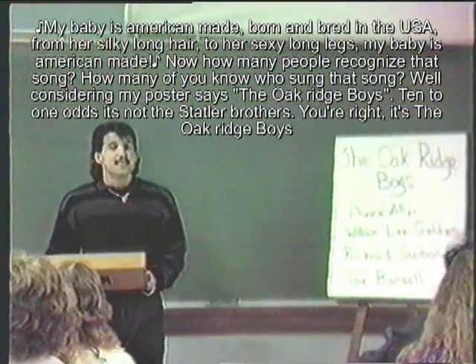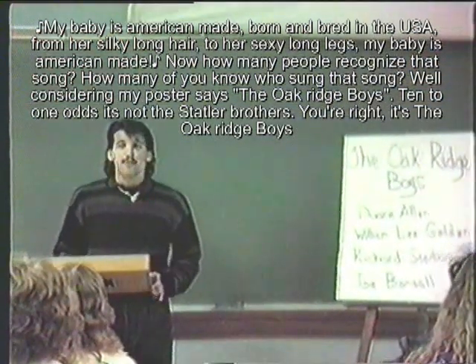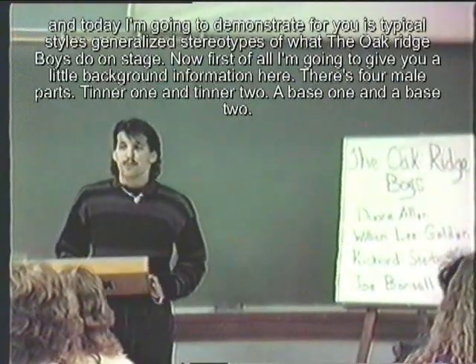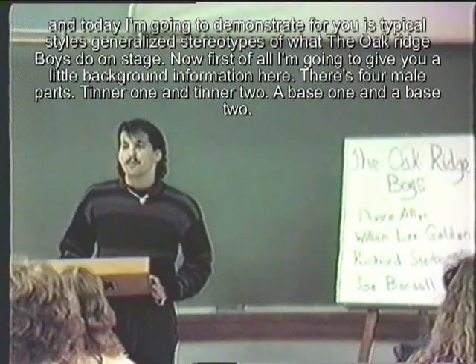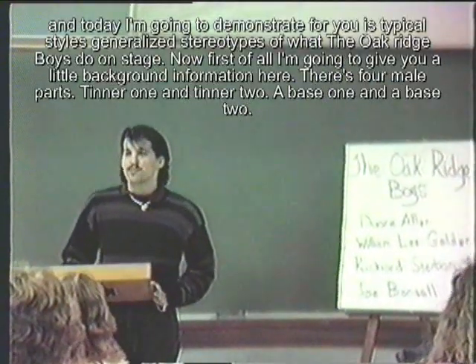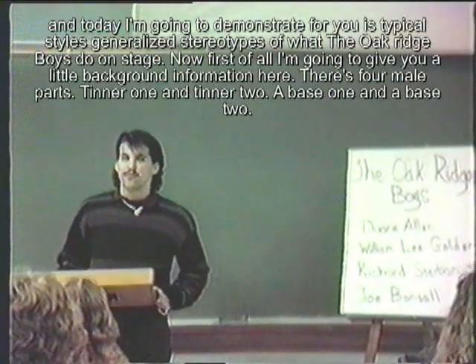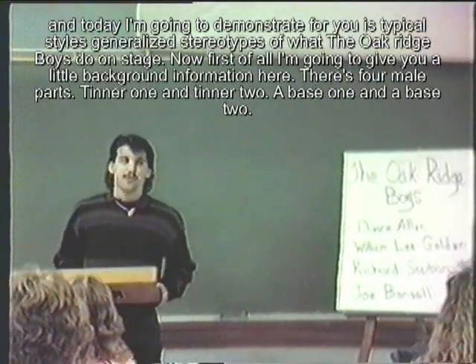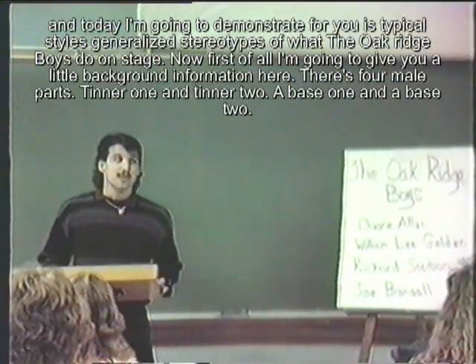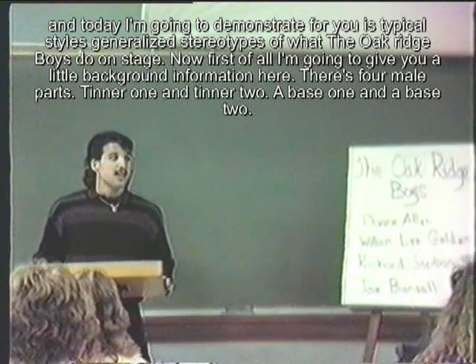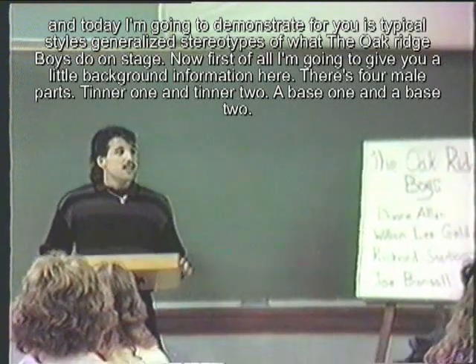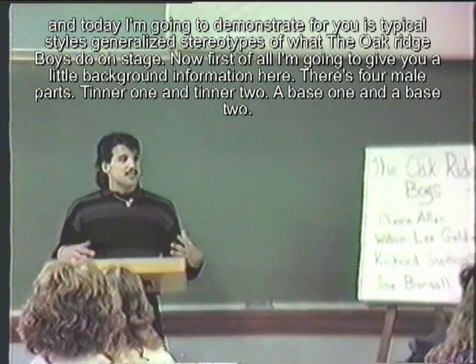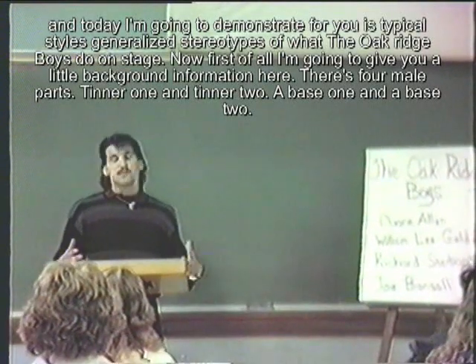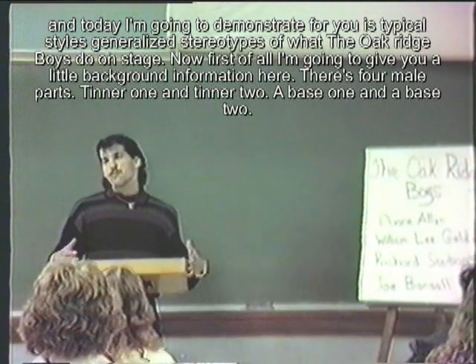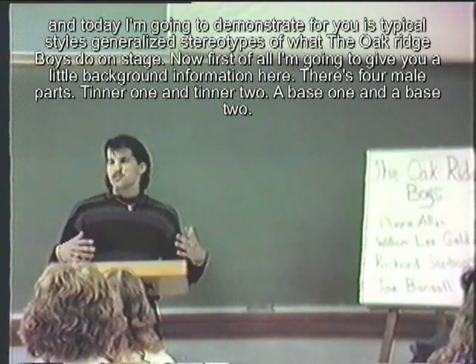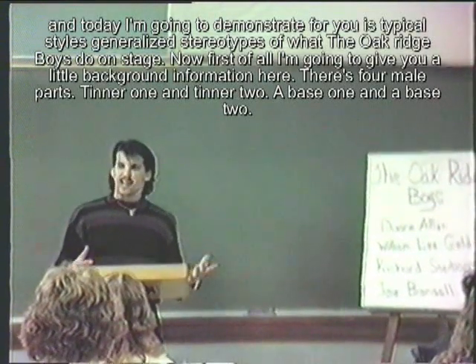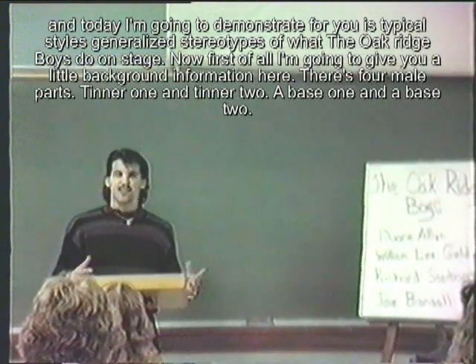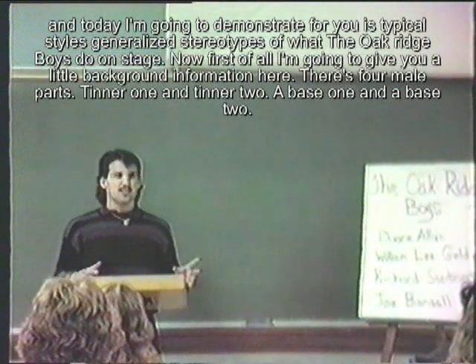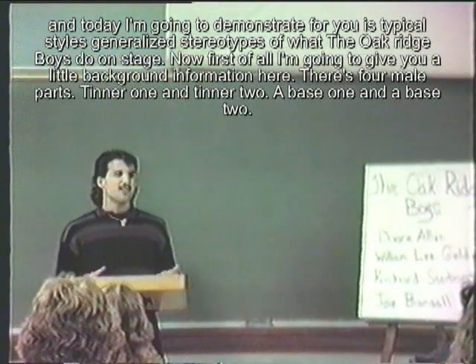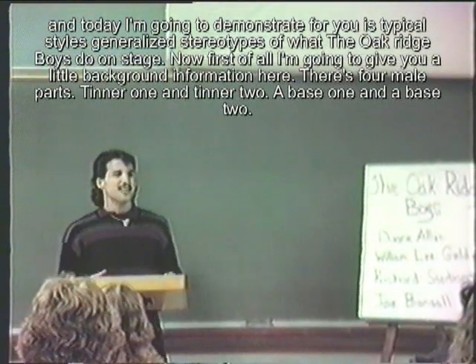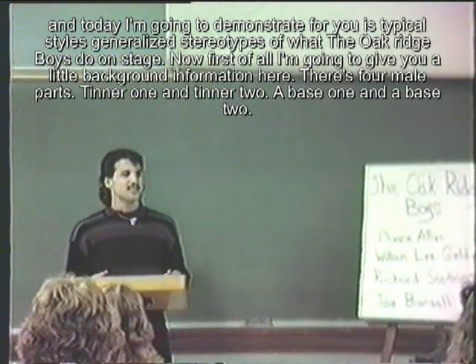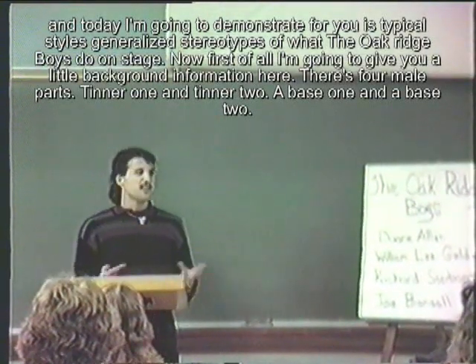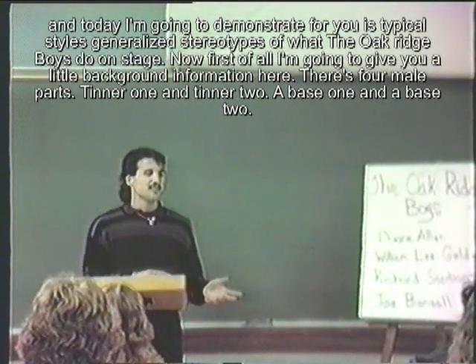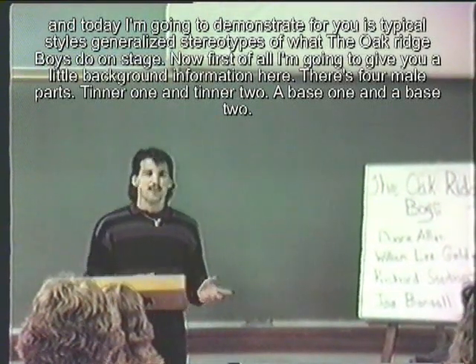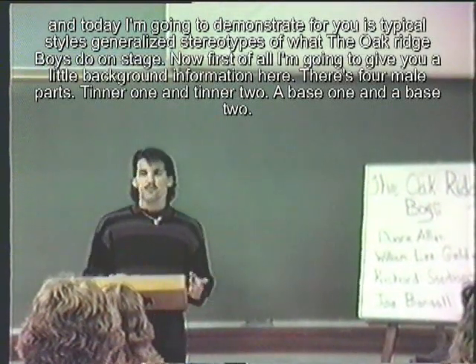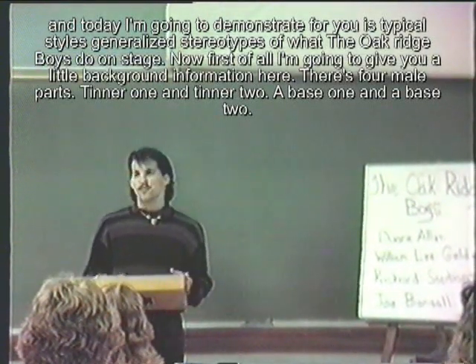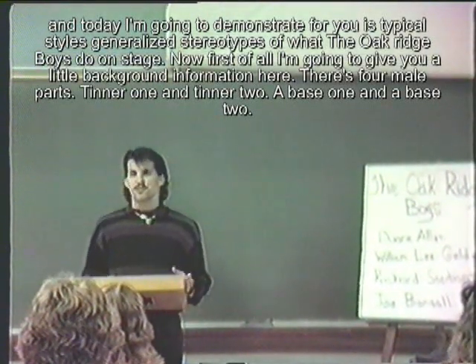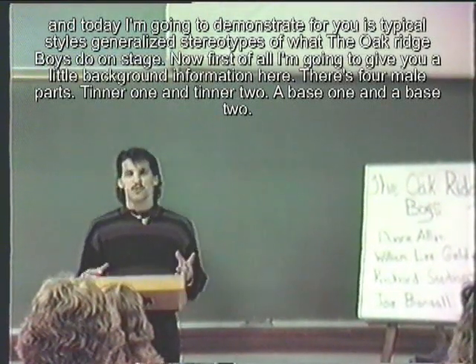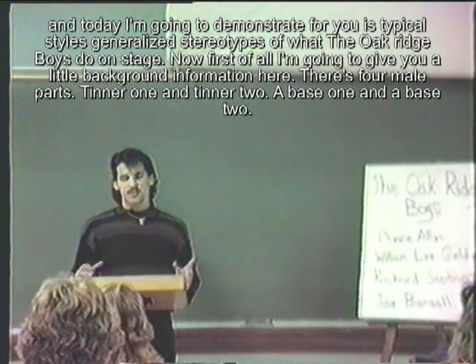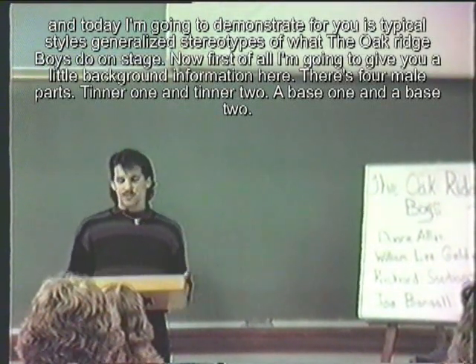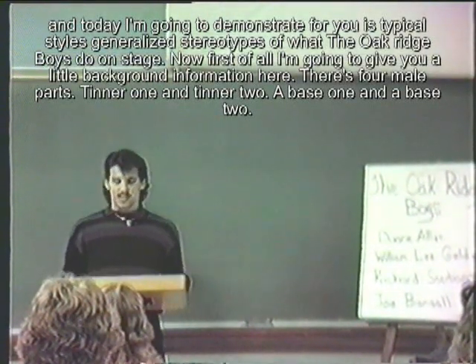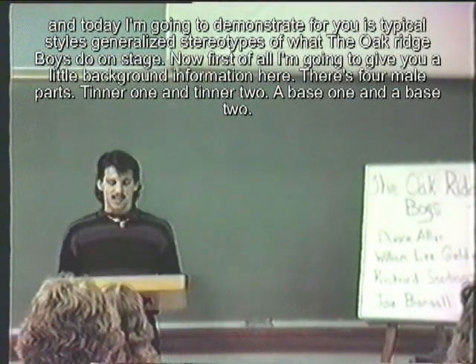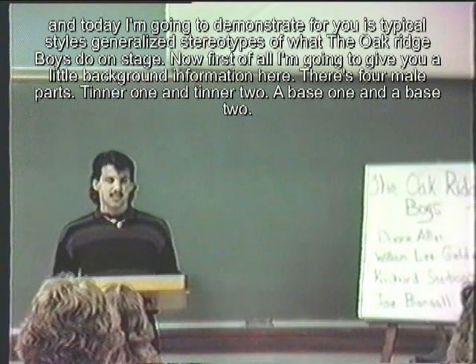Today what I'm going to demonstrate for you is typical styles, generalized stereotypes — what the Oak Ridge Boys do on stage.